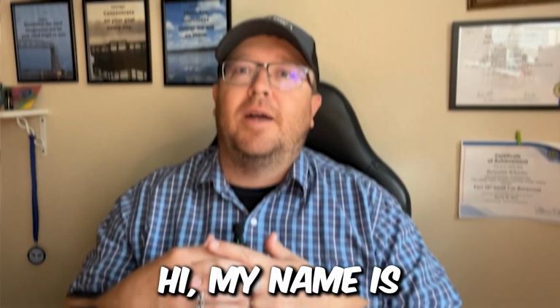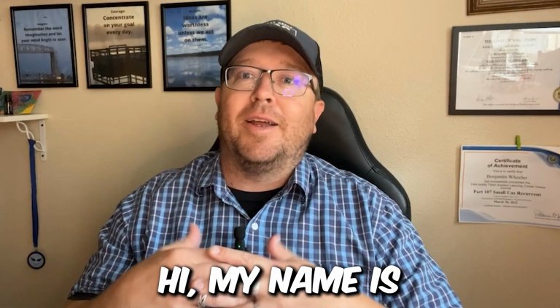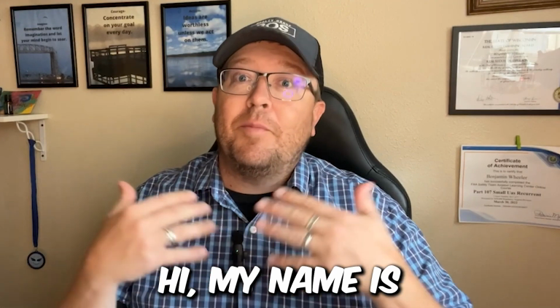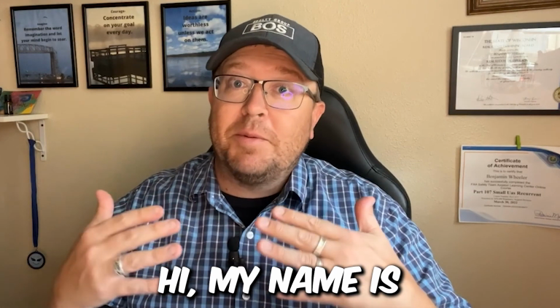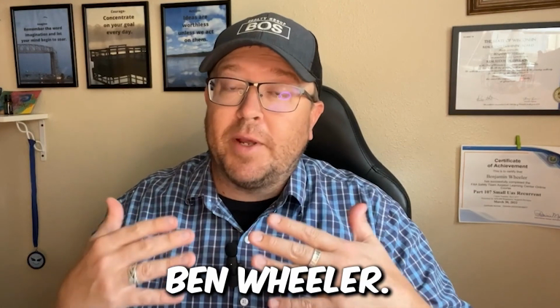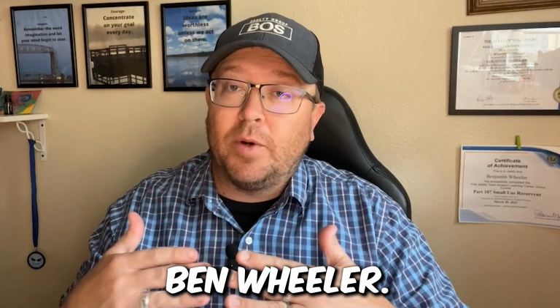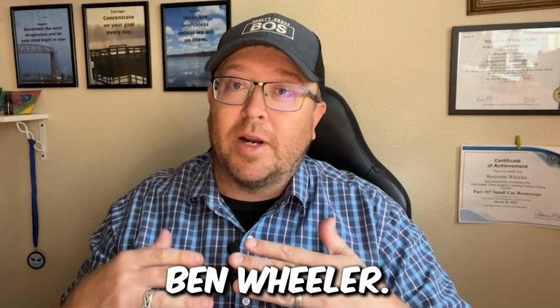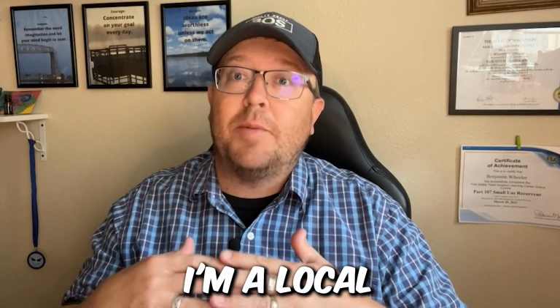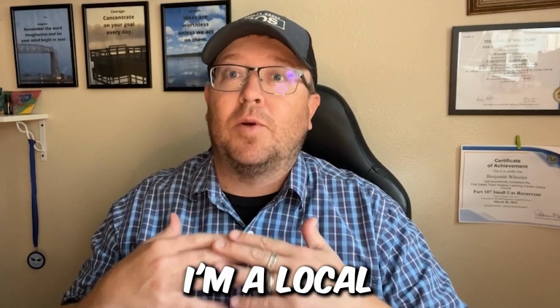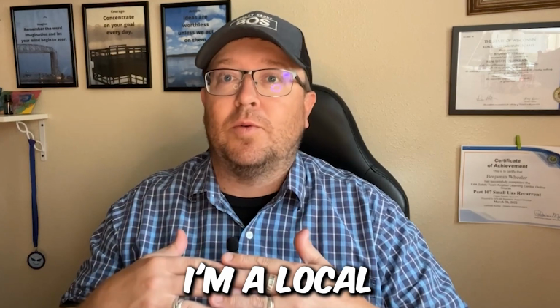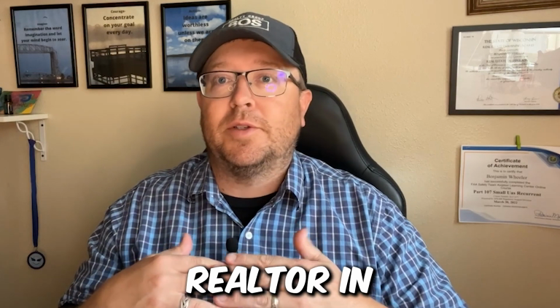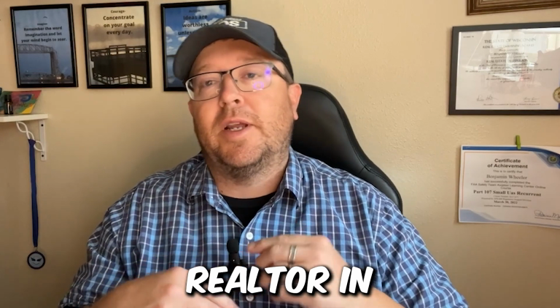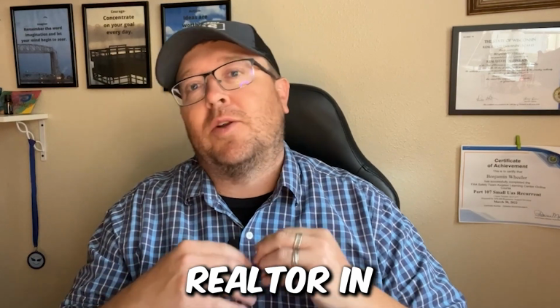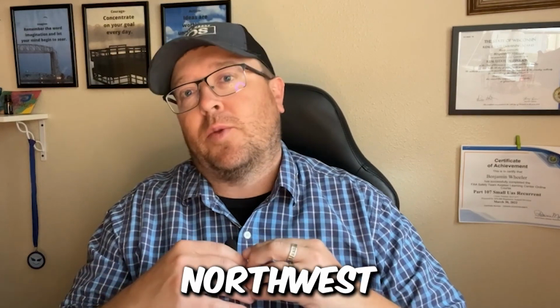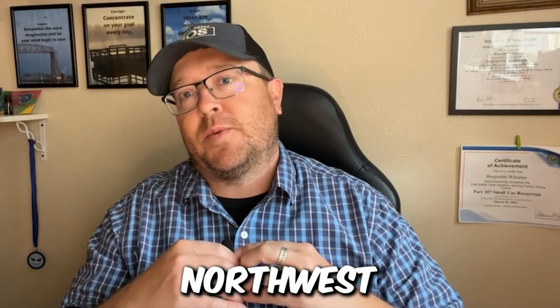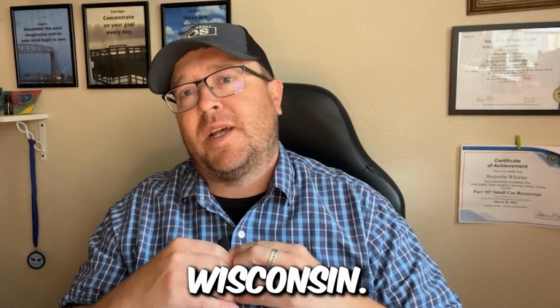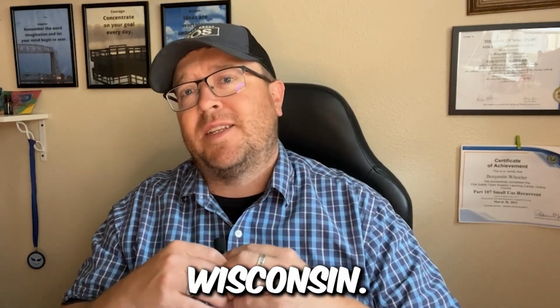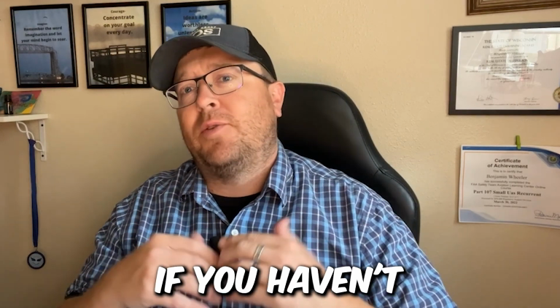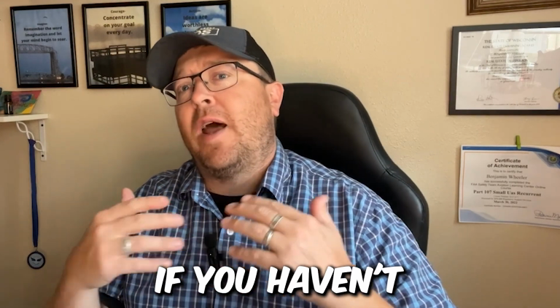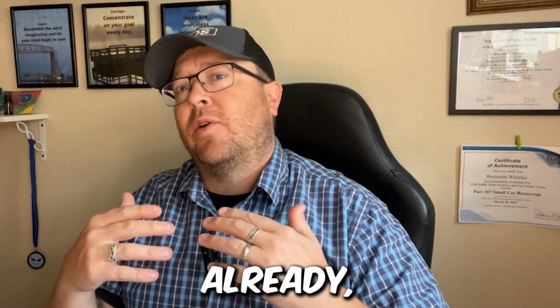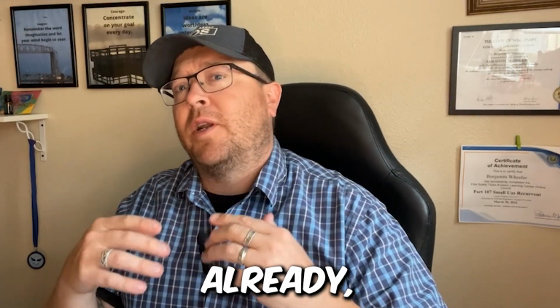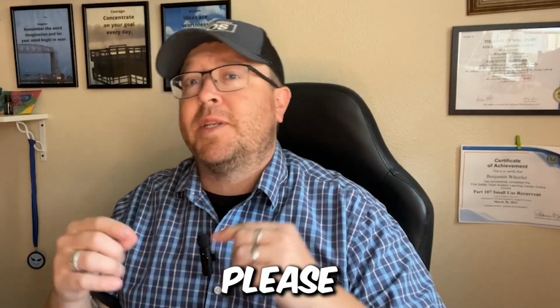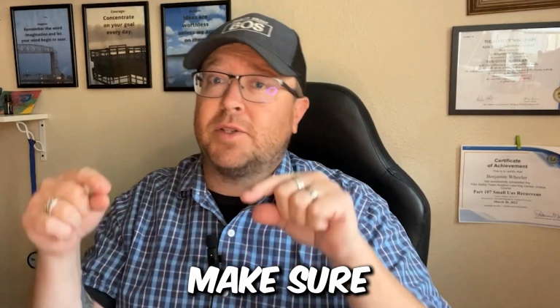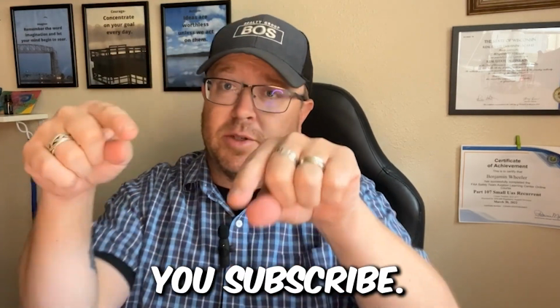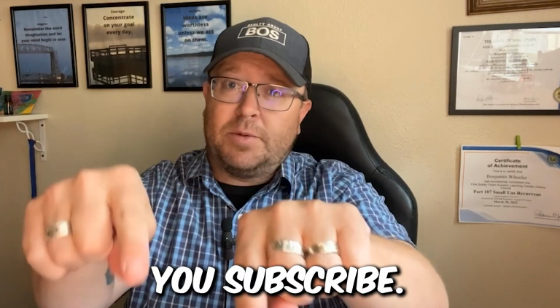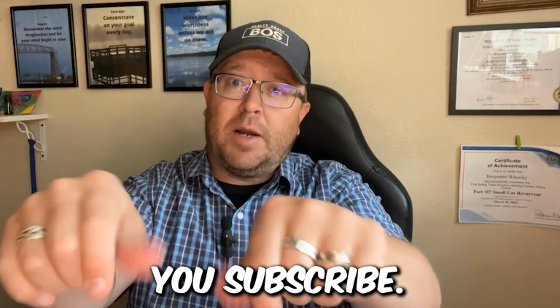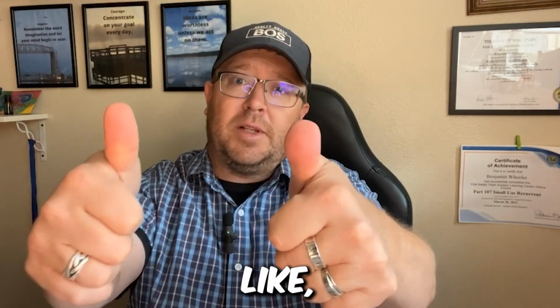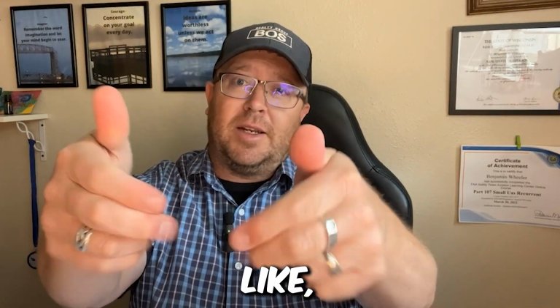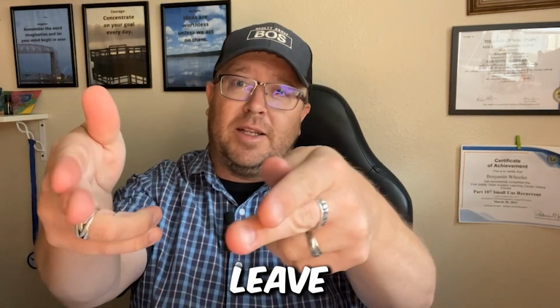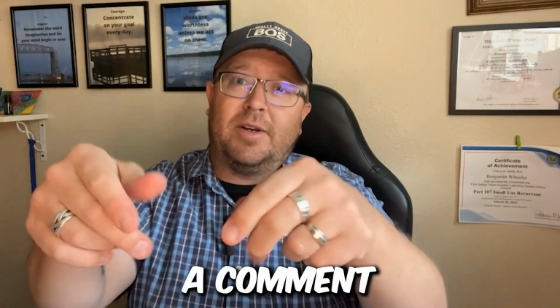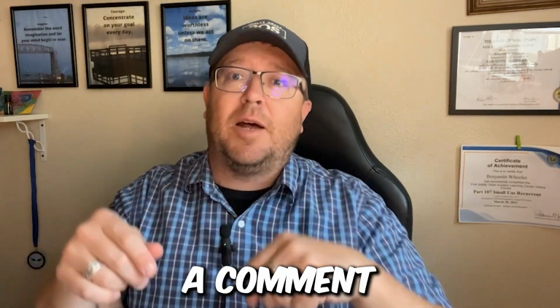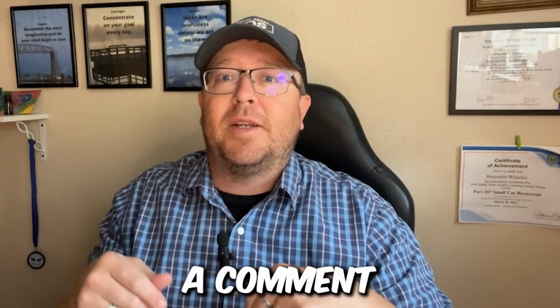Hi, my name is Ben Wheeler. I'm a local realtor in Northwest Wisconsin. If you haven't already, please make sure you subscribe, like, and leave a comment.